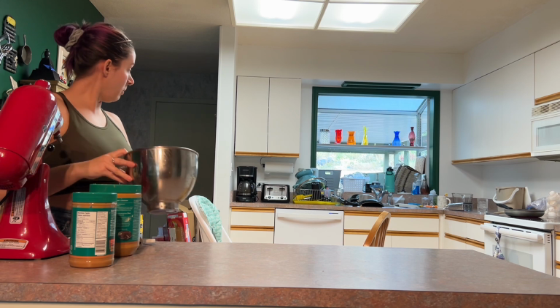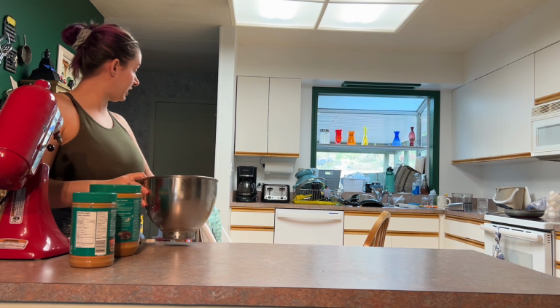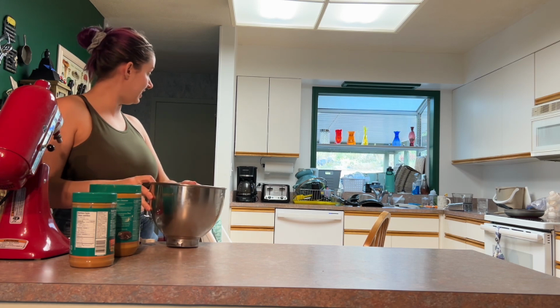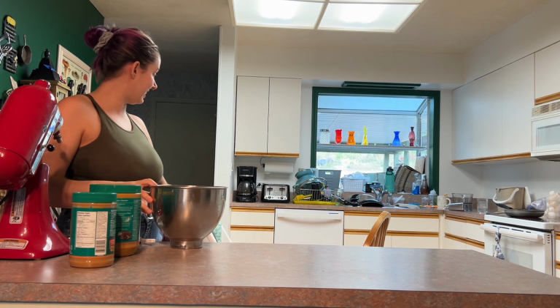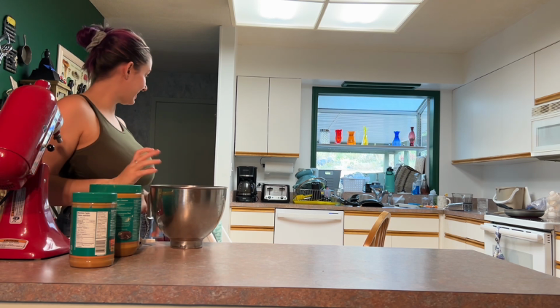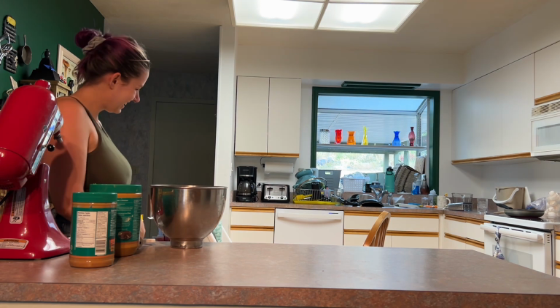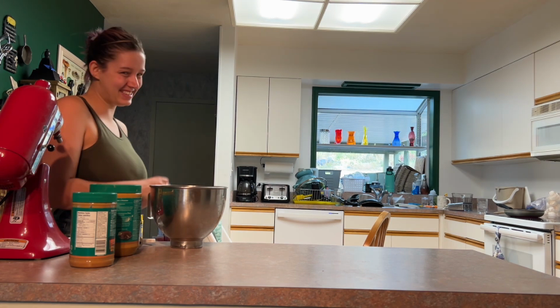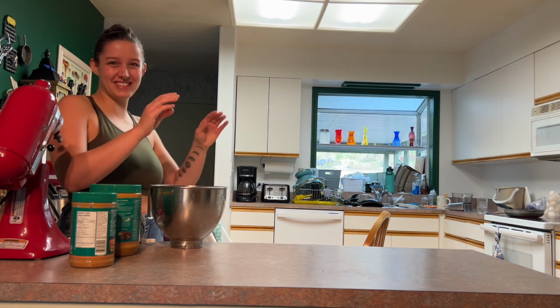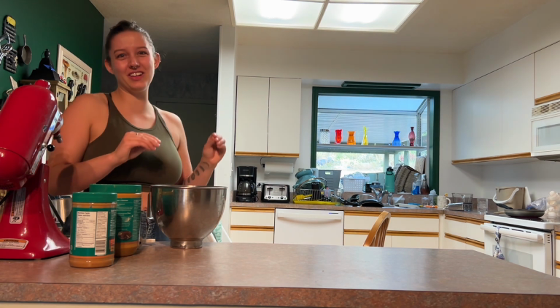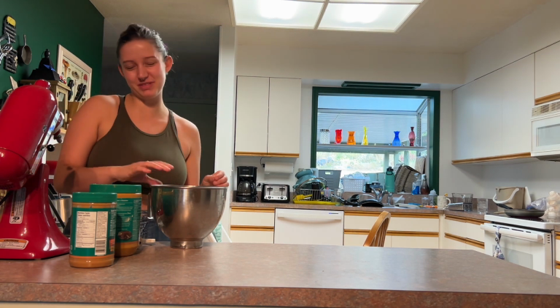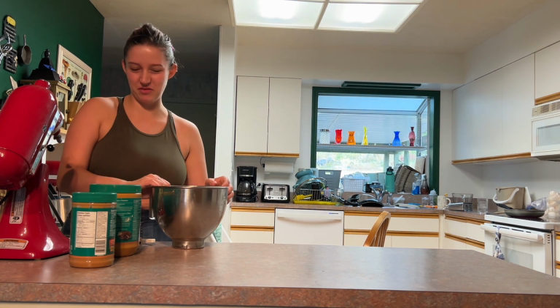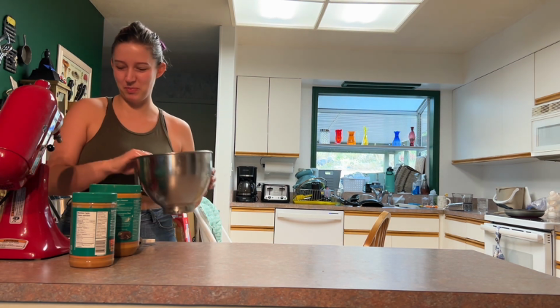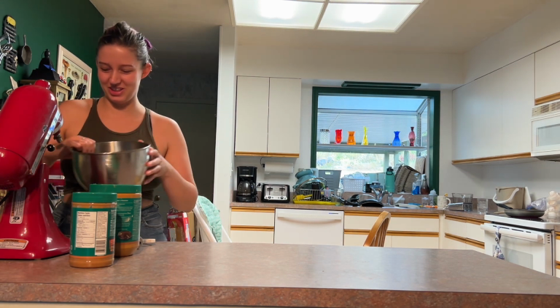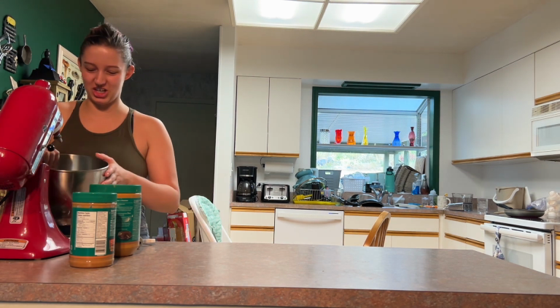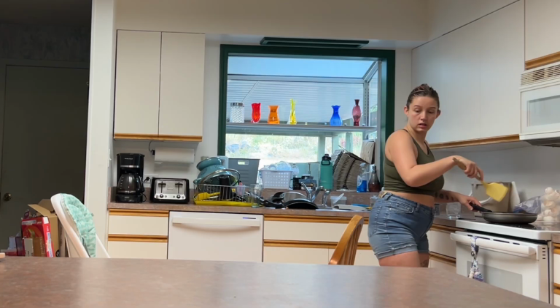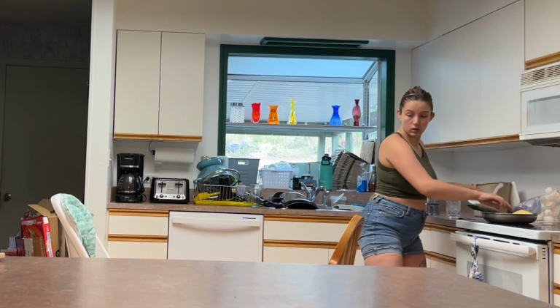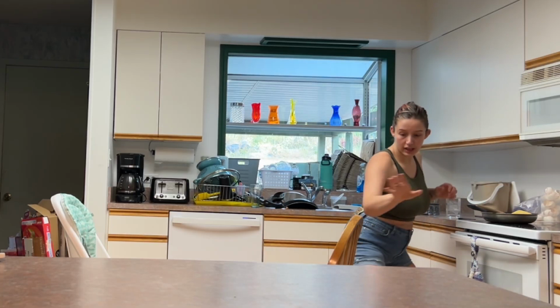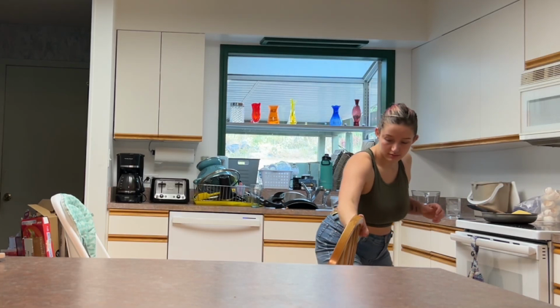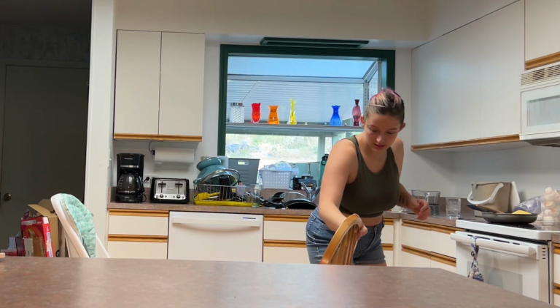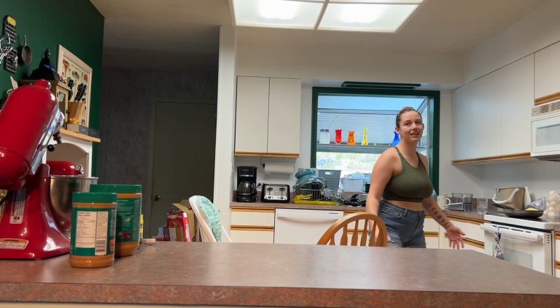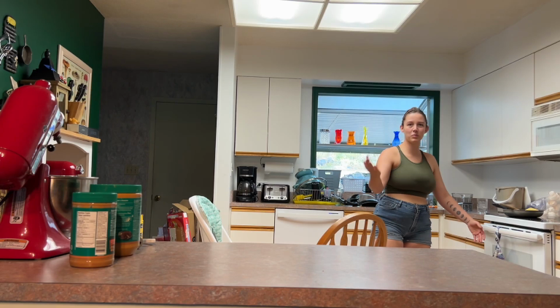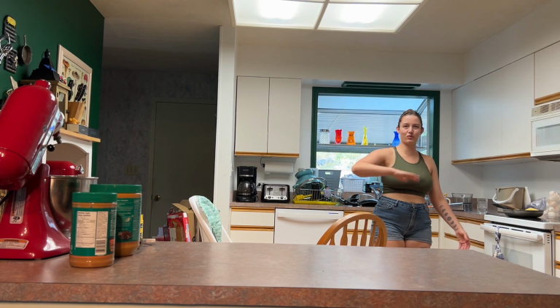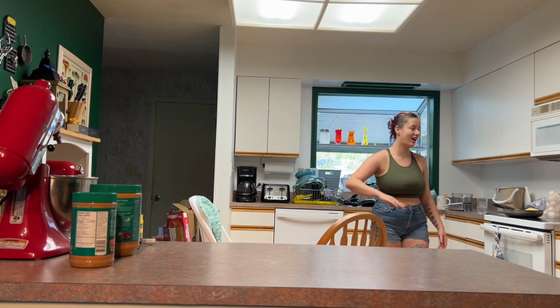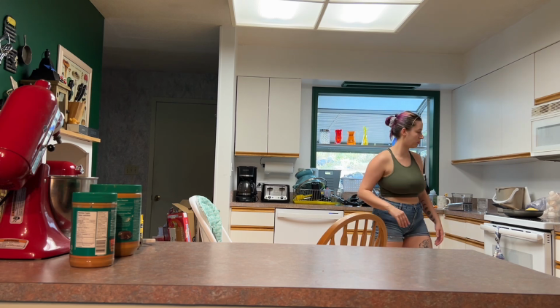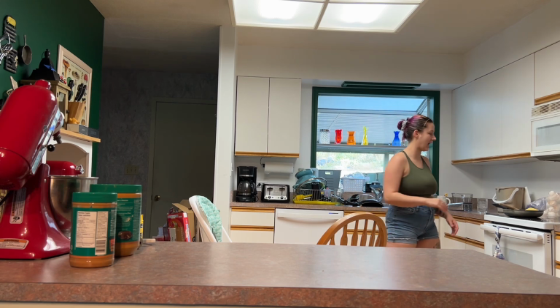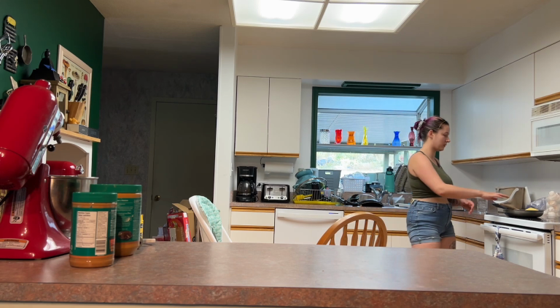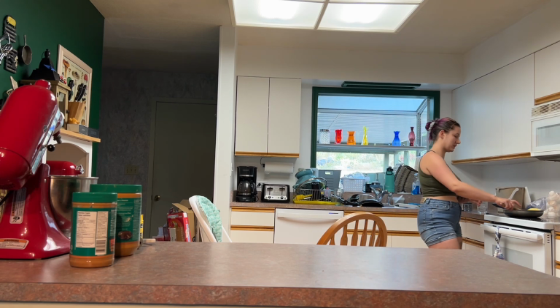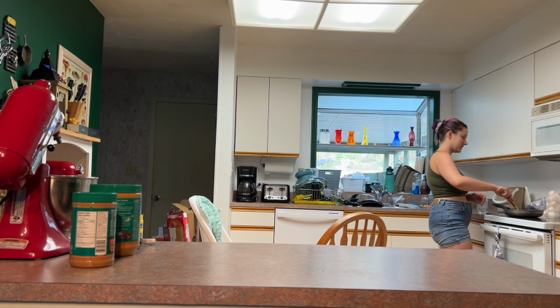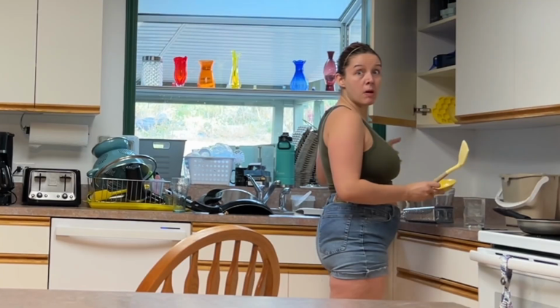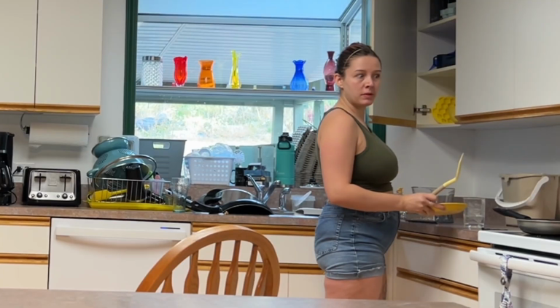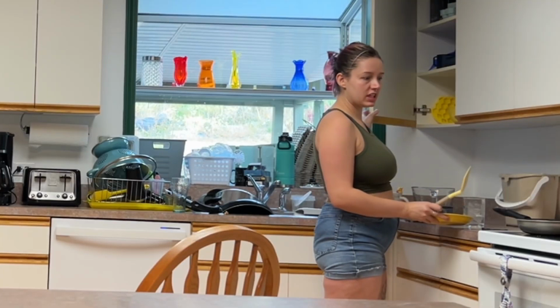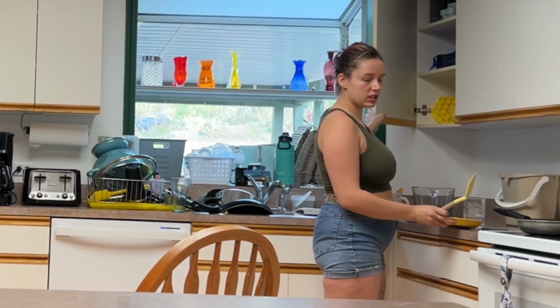Oh my goodness! He just stood himself up on the chair. My house fell backwards. Mom of the year.